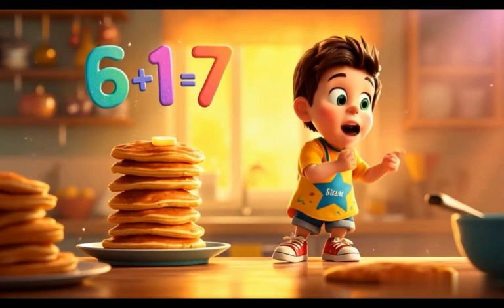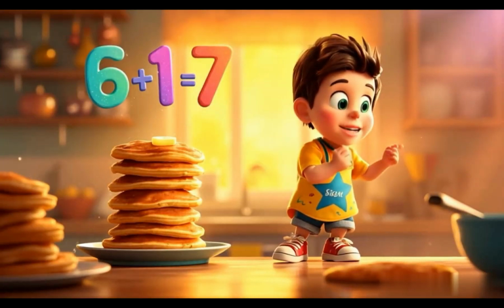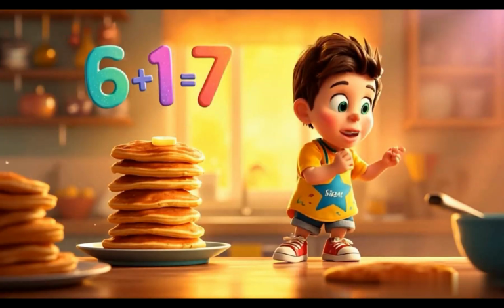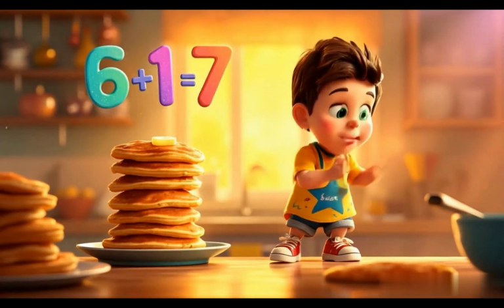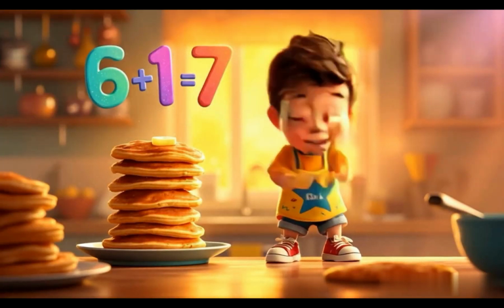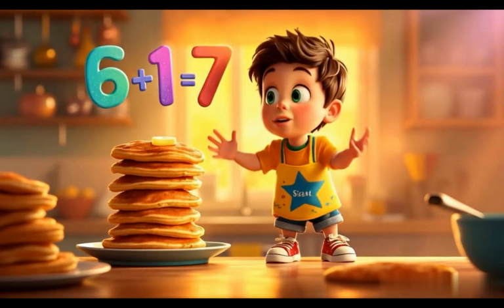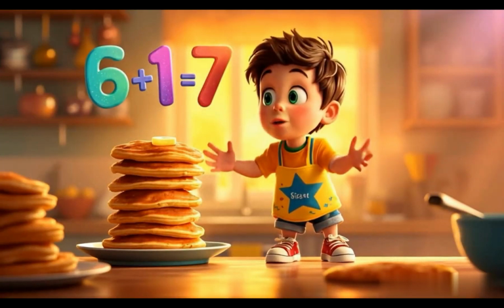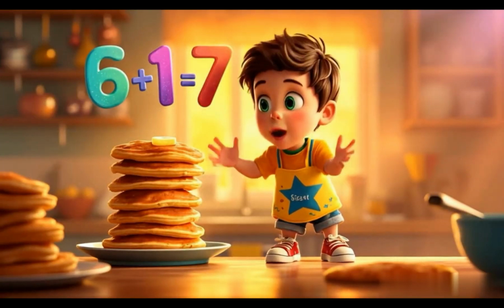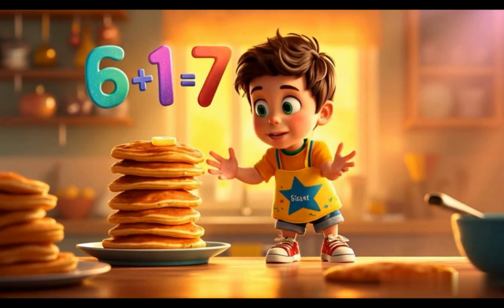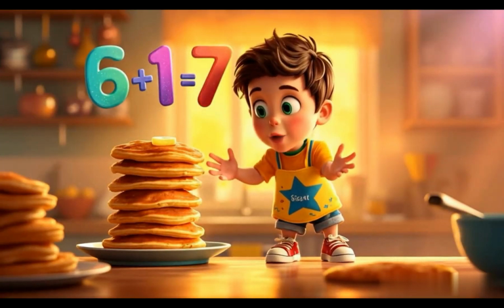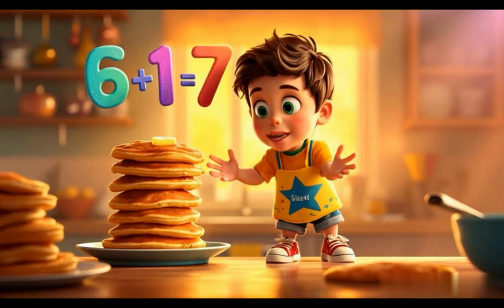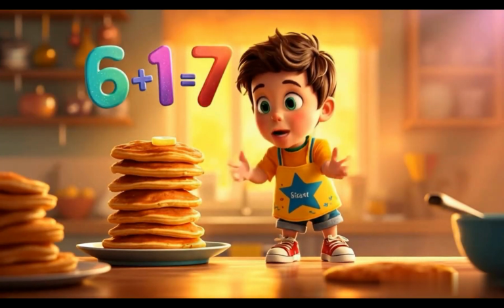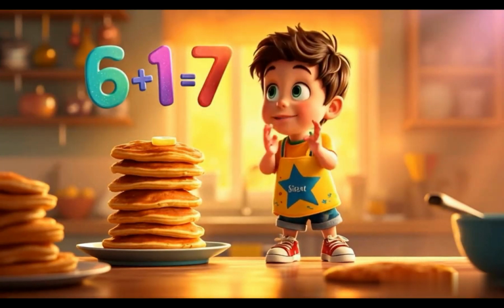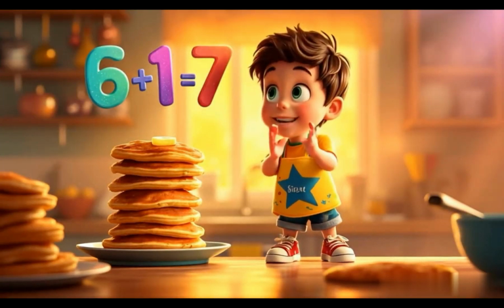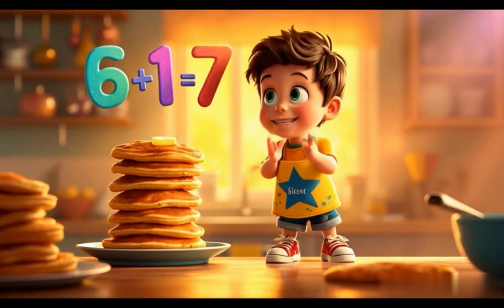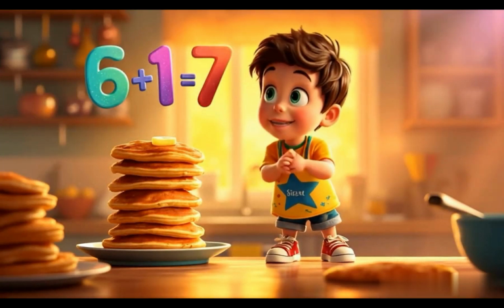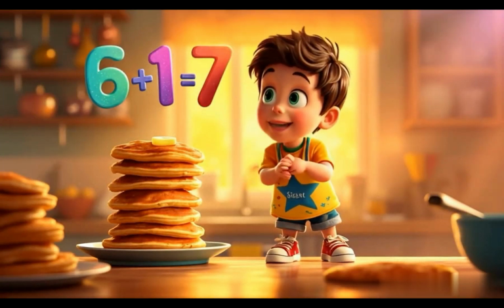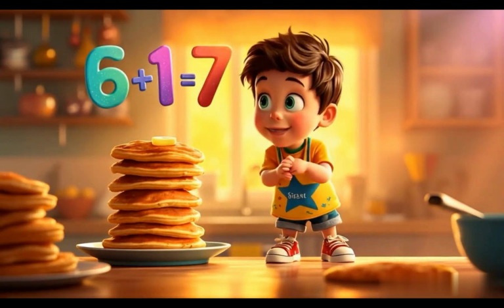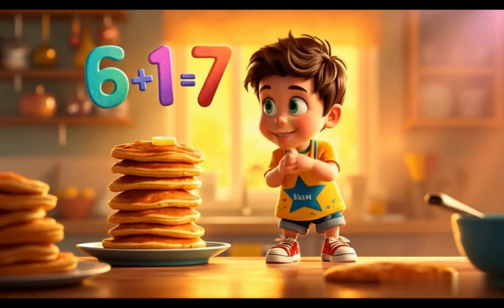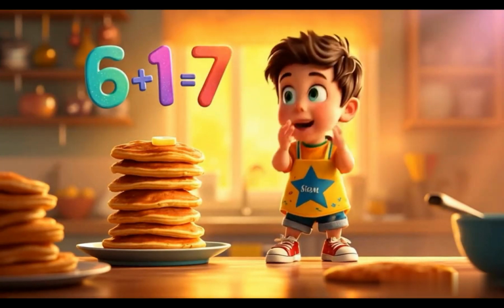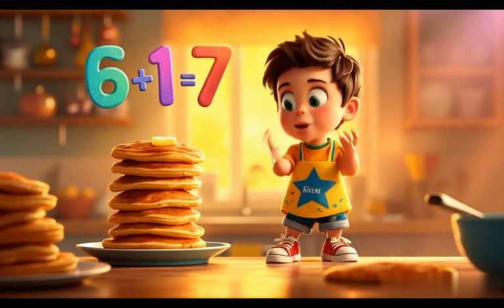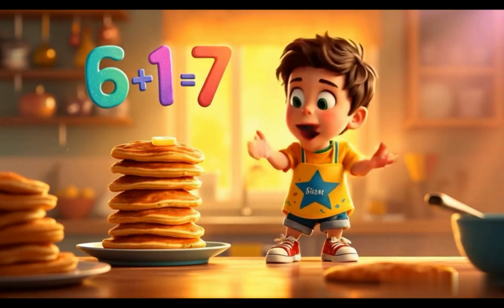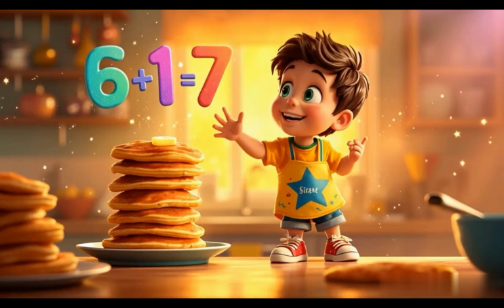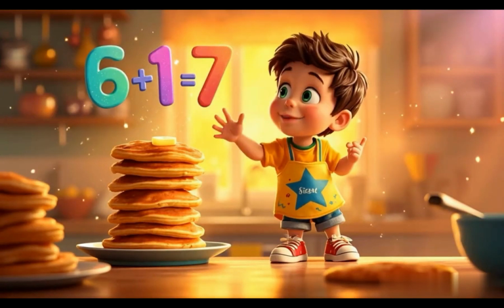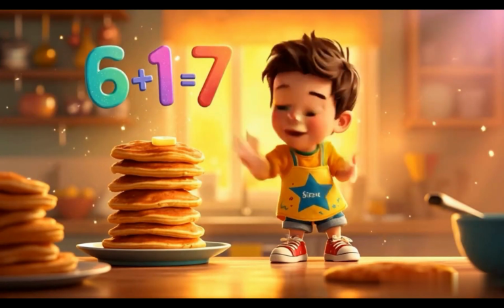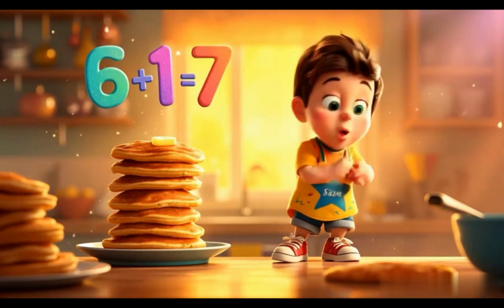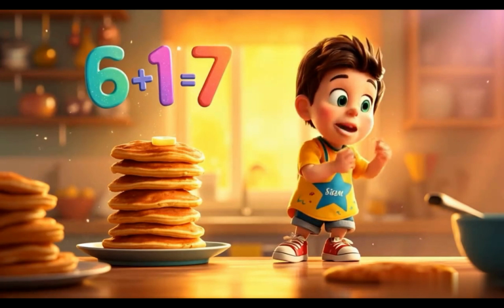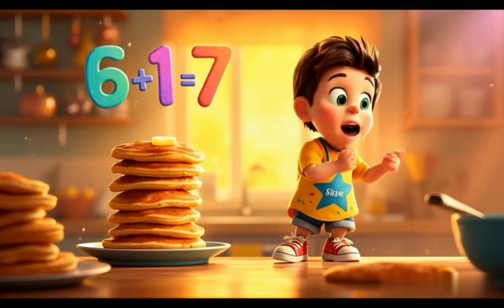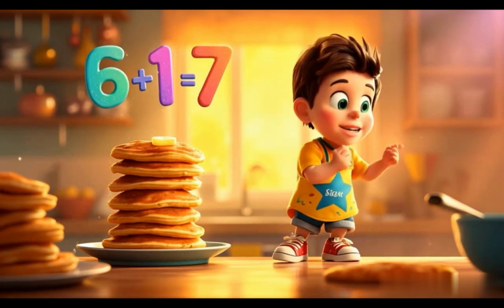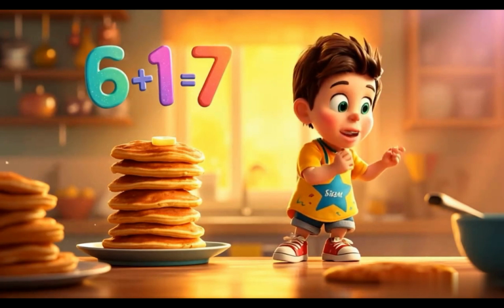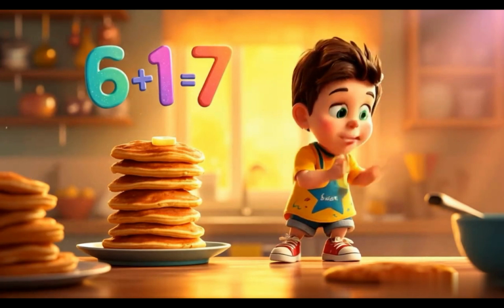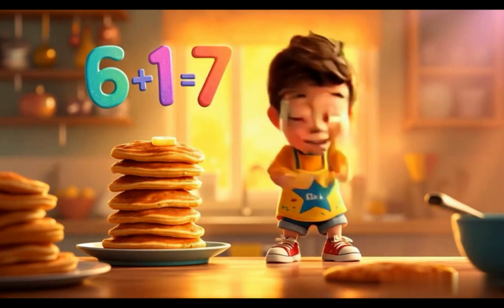Add 6 pancakes on the plate. Add 1 more, that's really great!